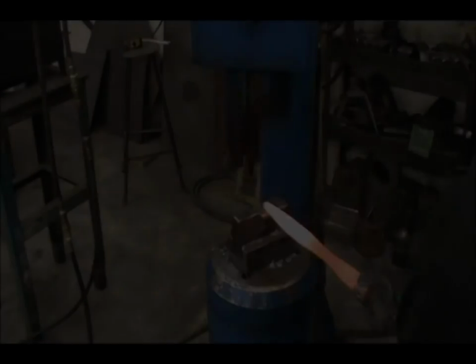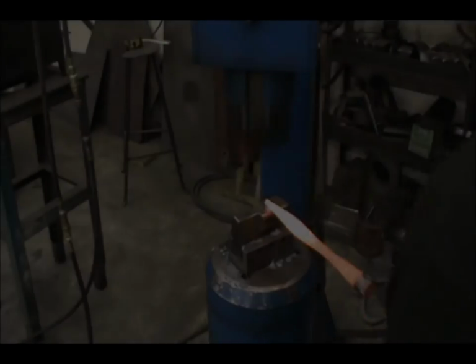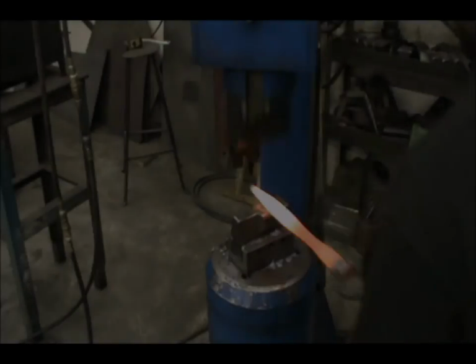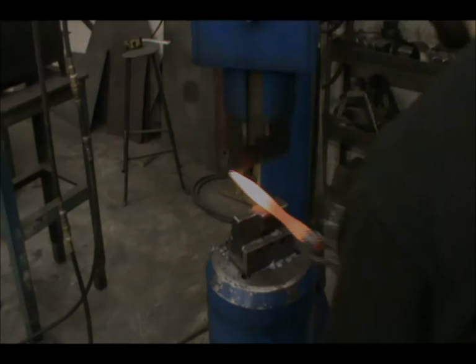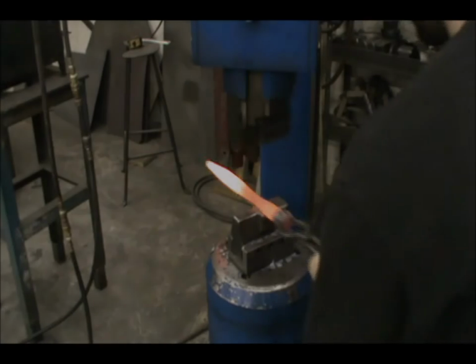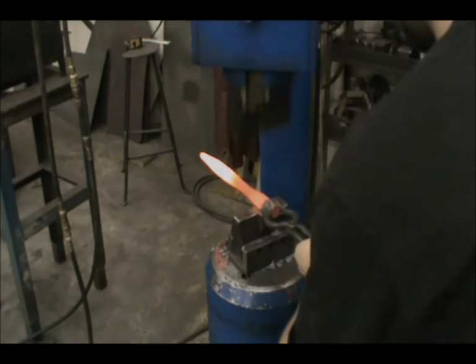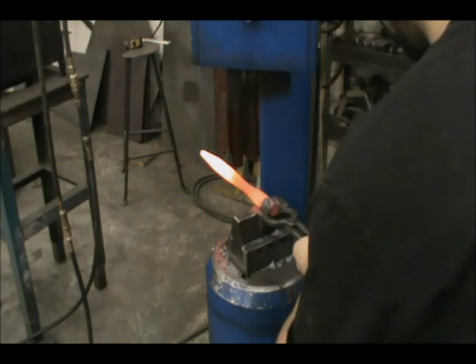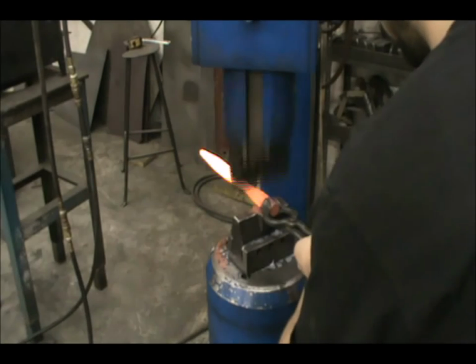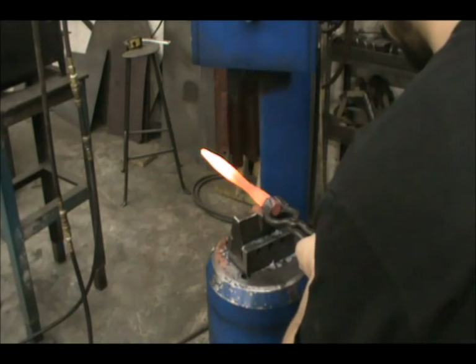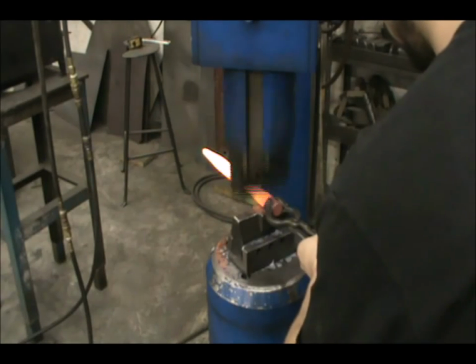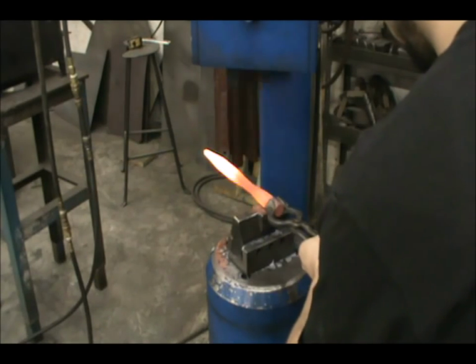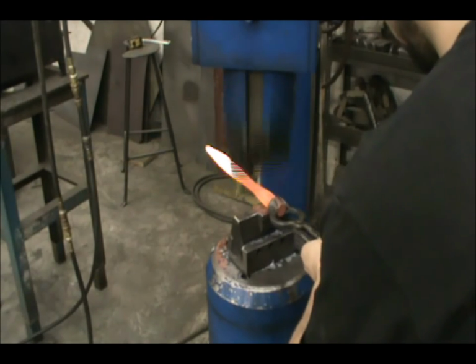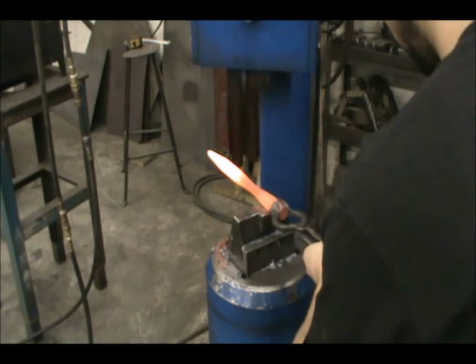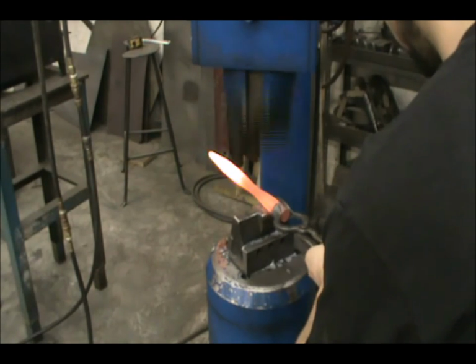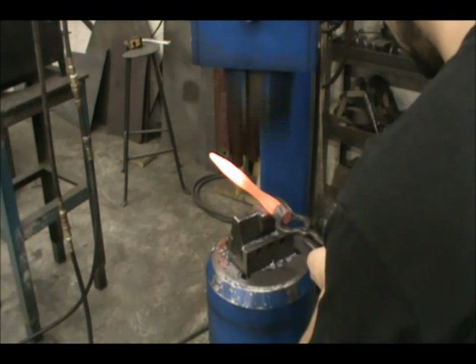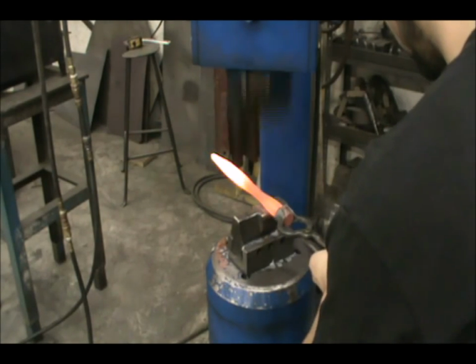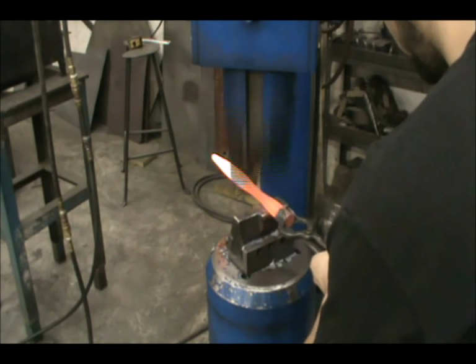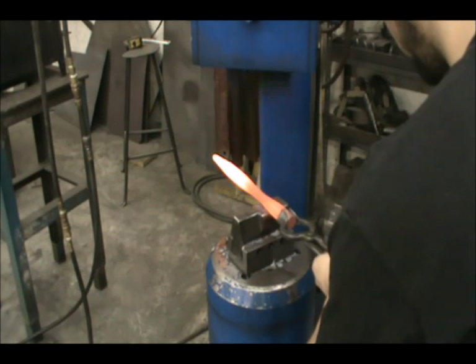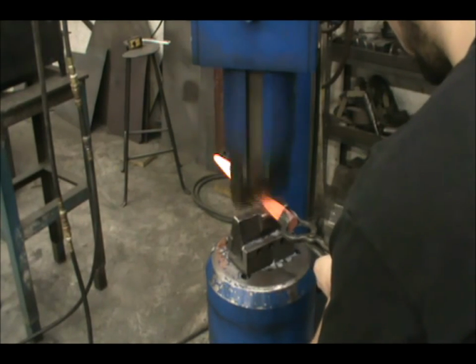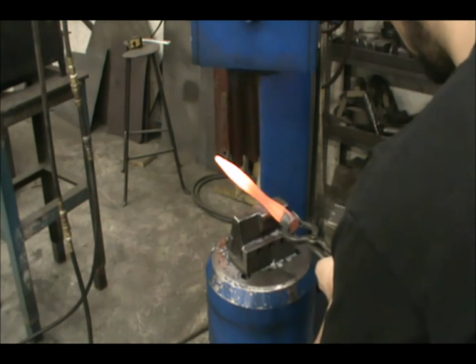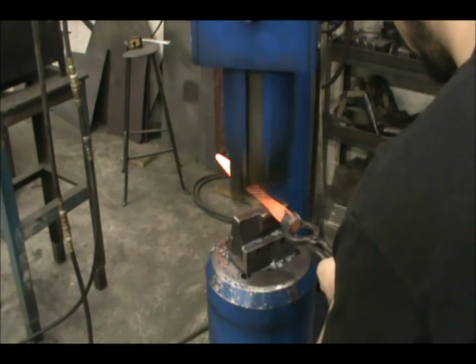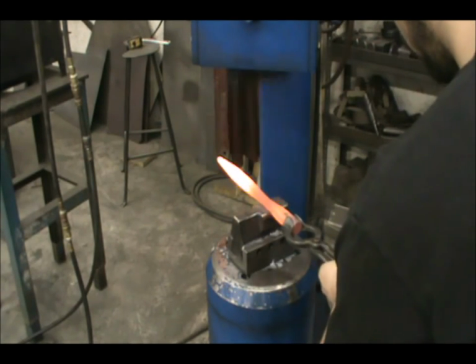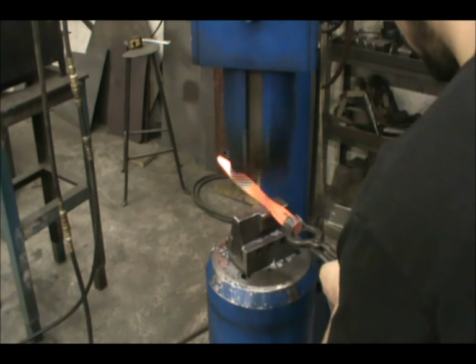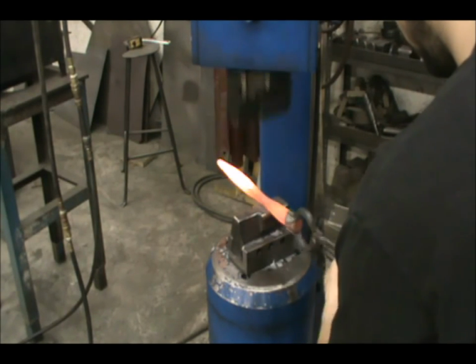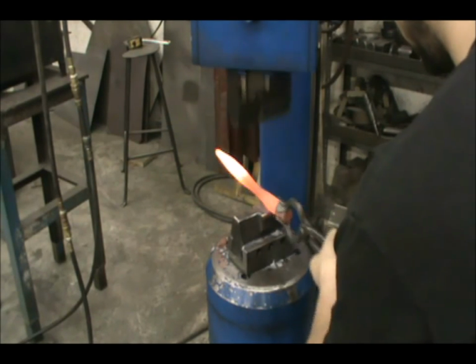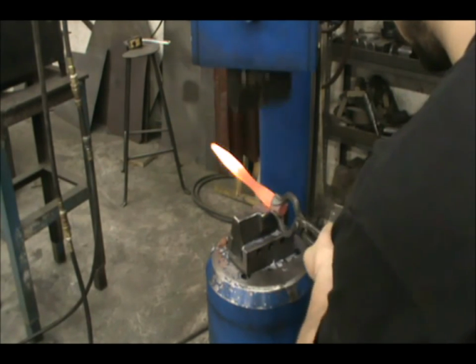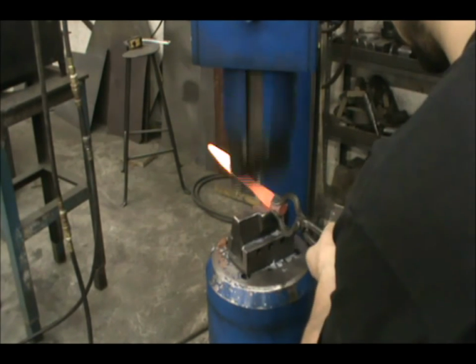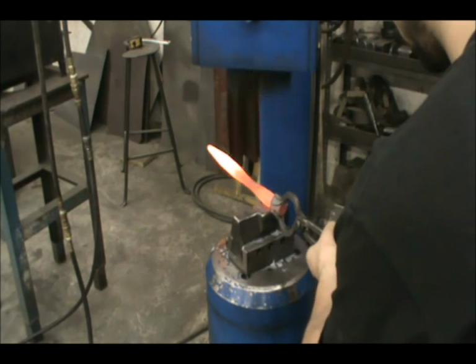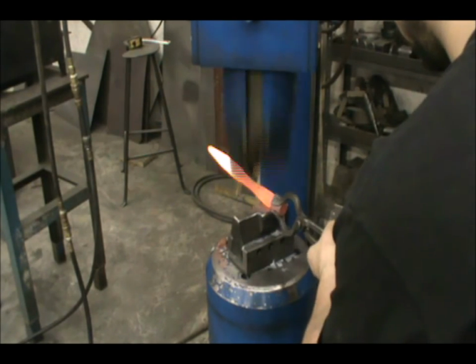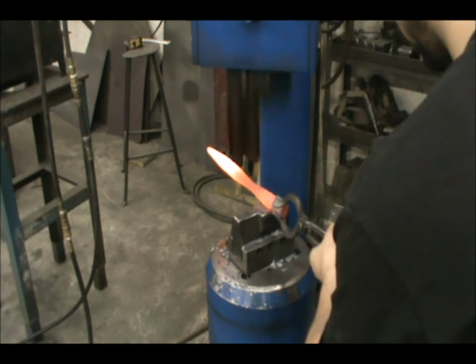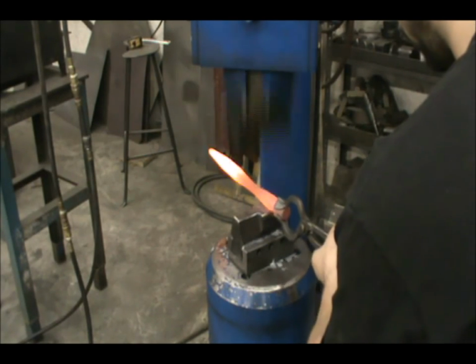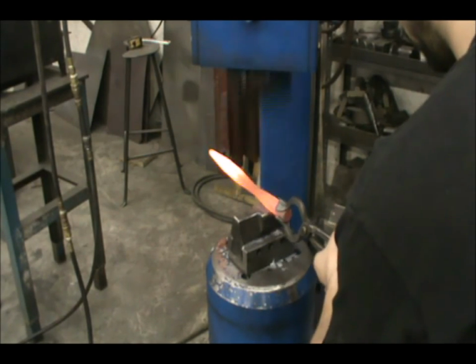Now that your bar is below forging heat, you can repeat the process with light blows to clean up your forging.